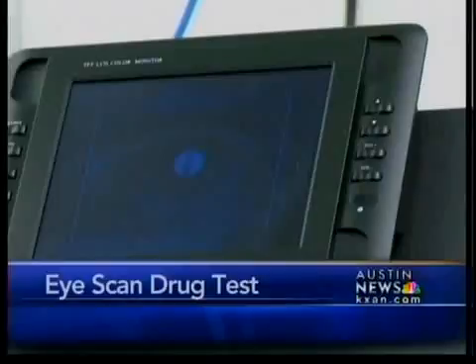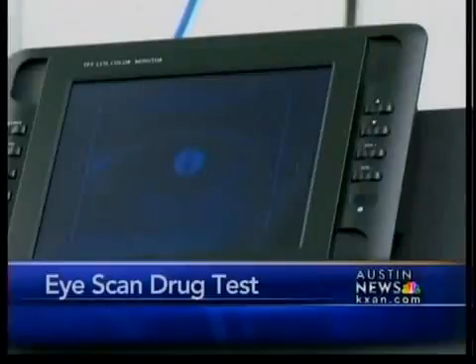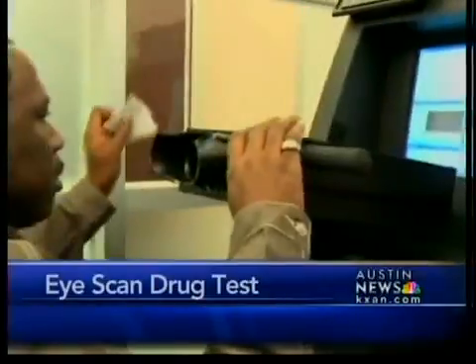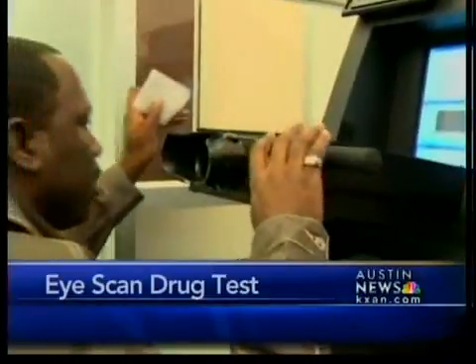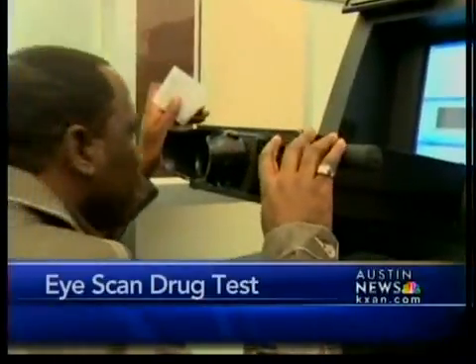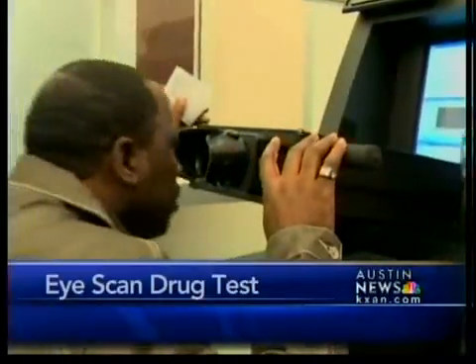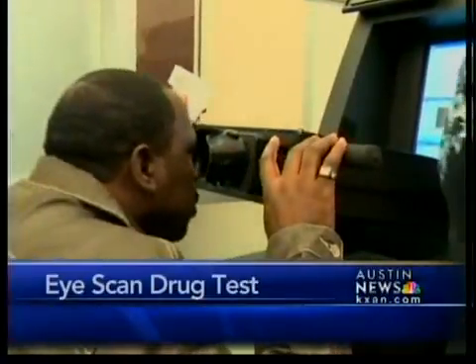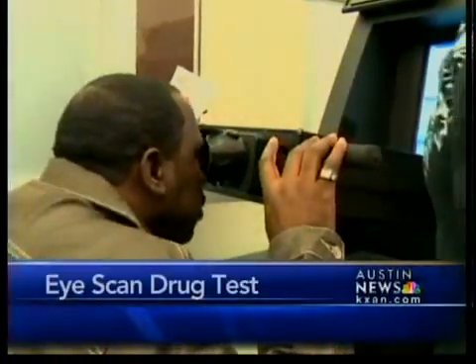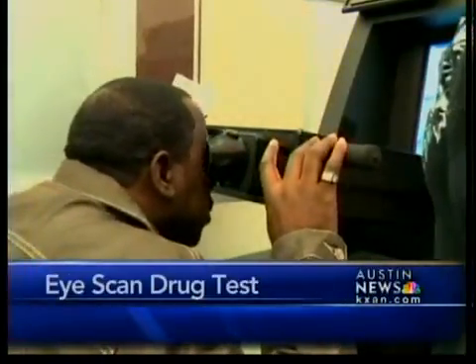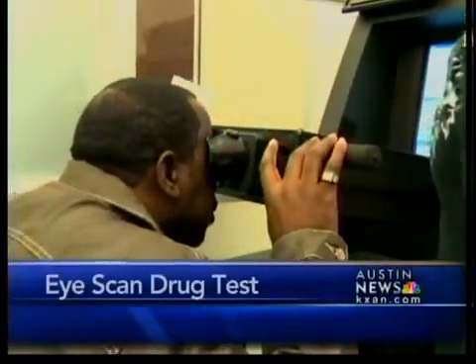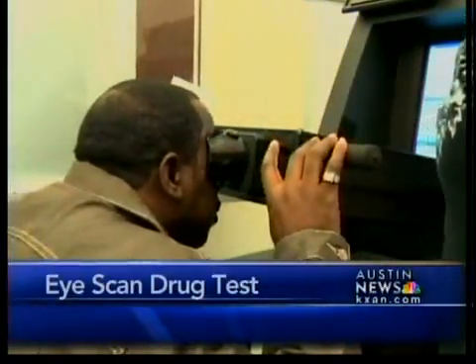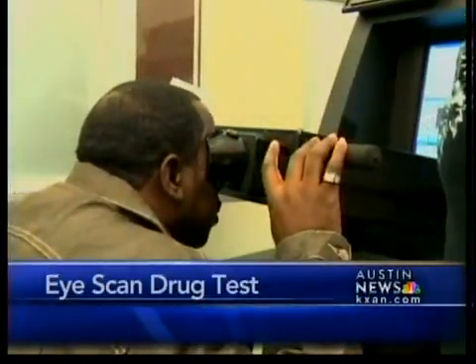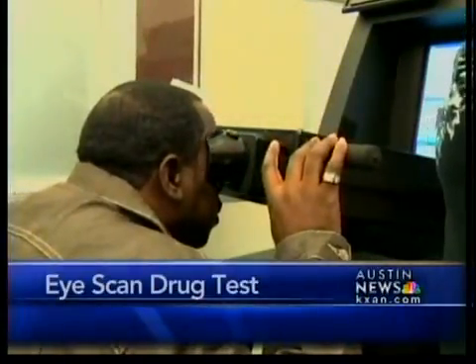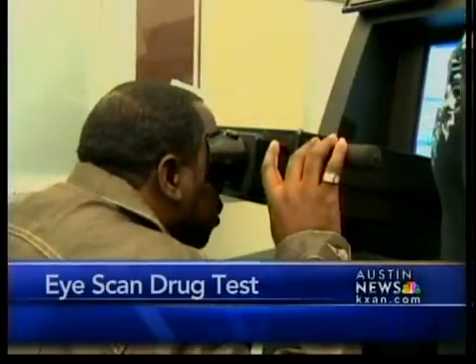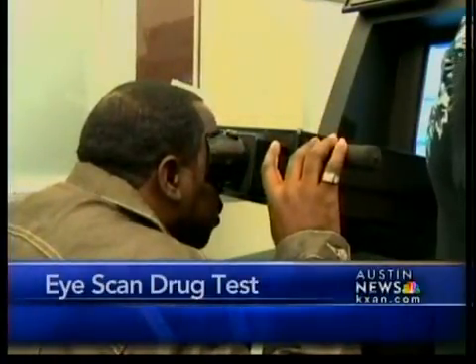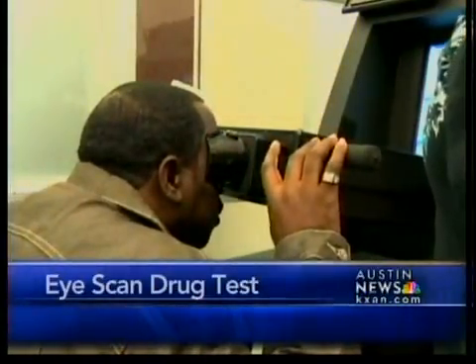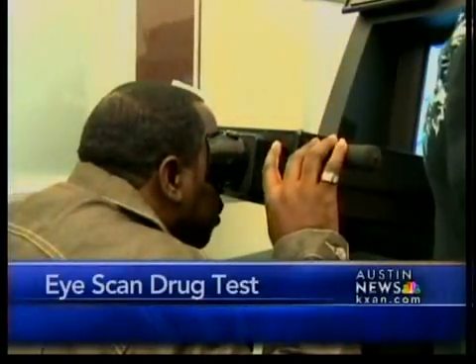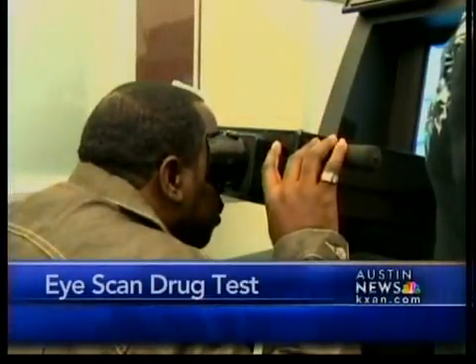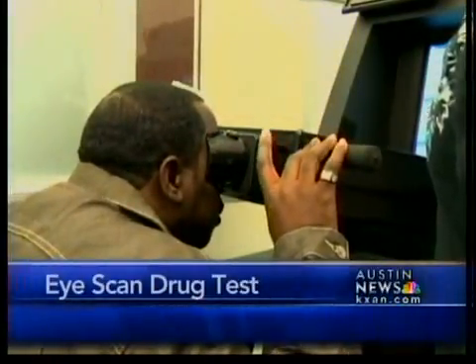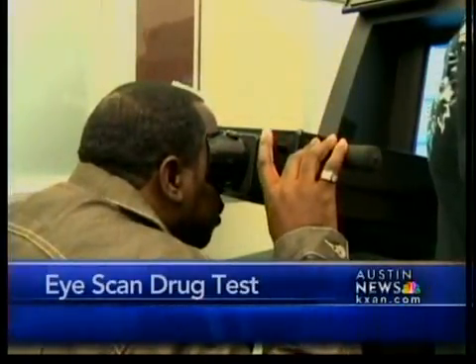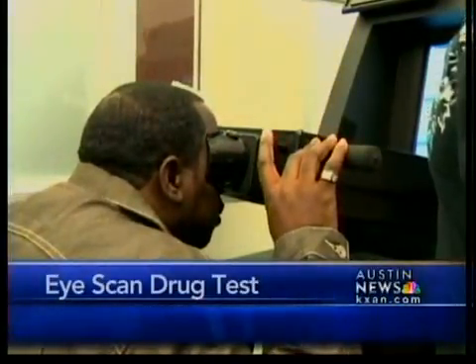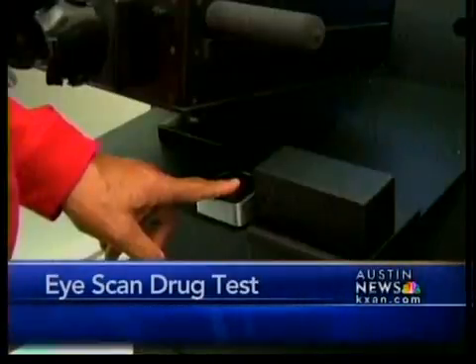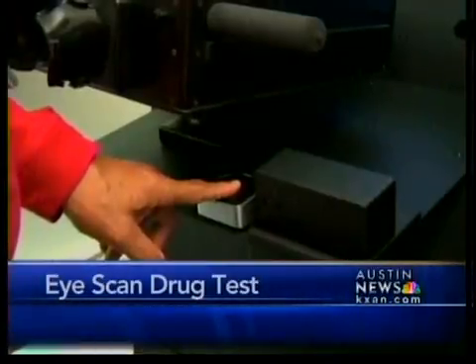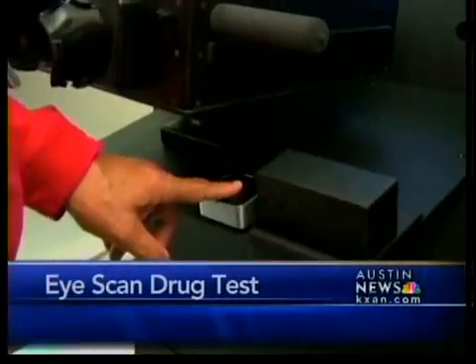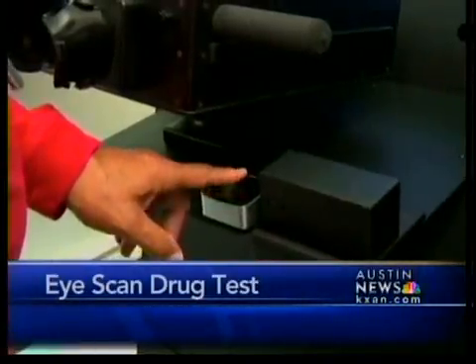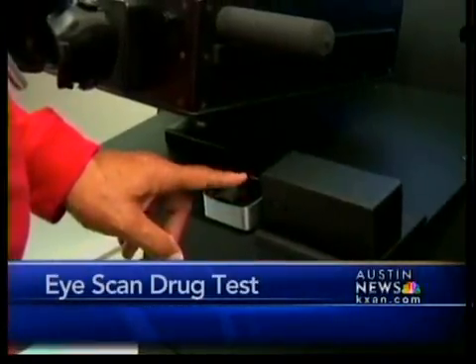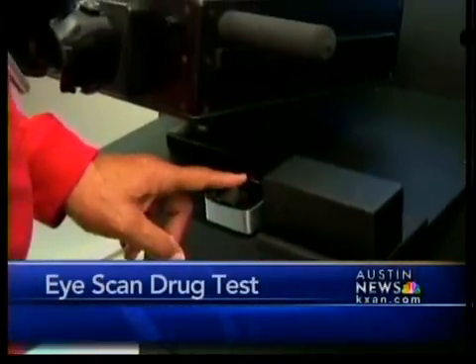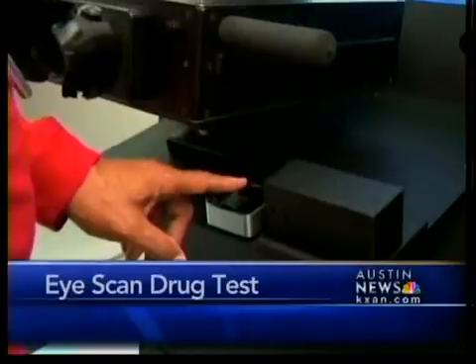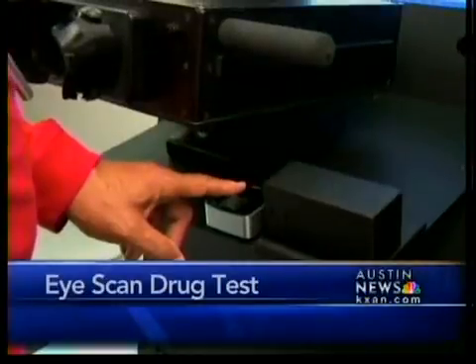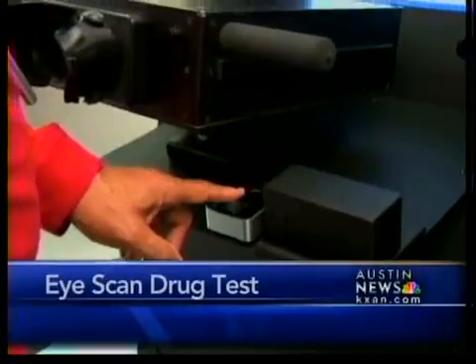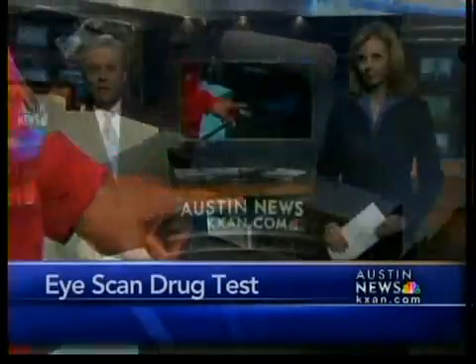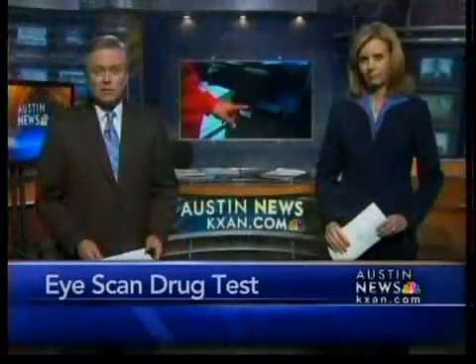No bathrooms or cups needed. A Travis County drug program is trying a new machine that drug tests in seconds.